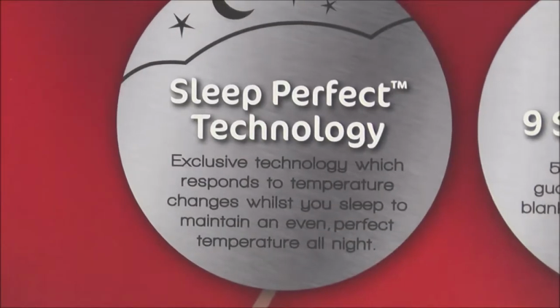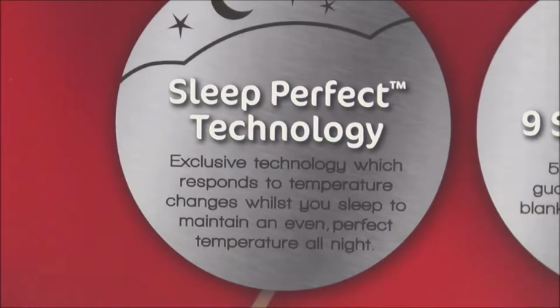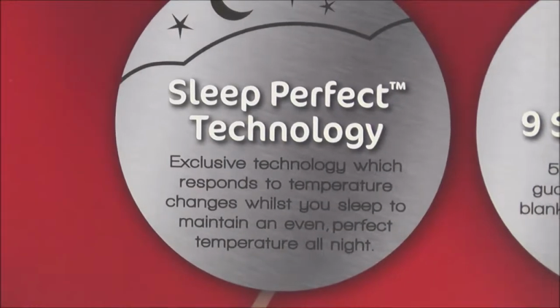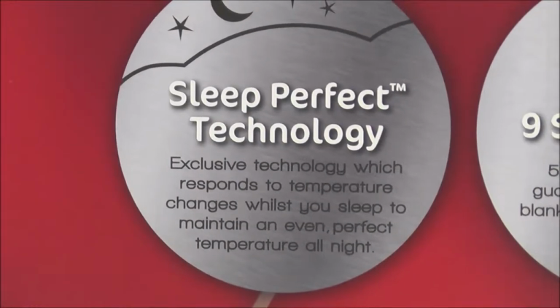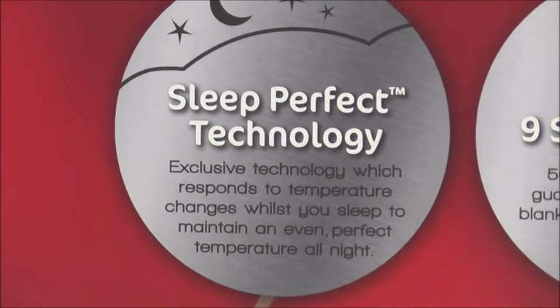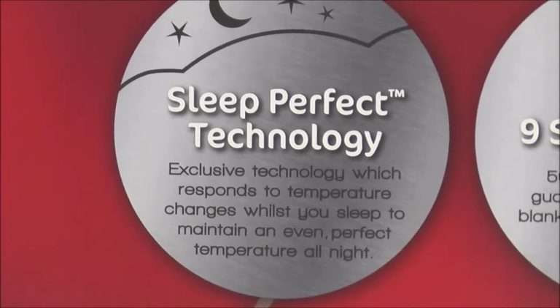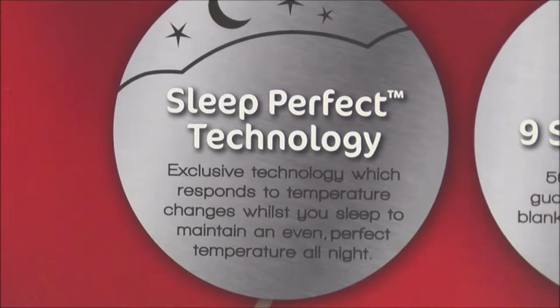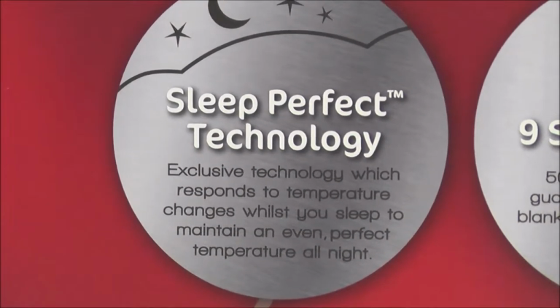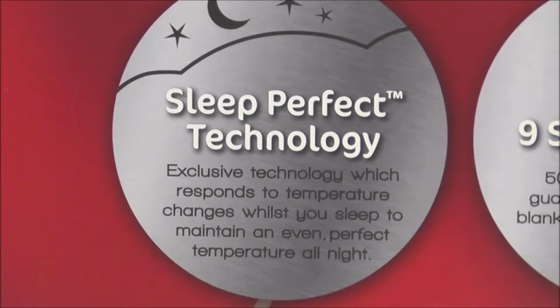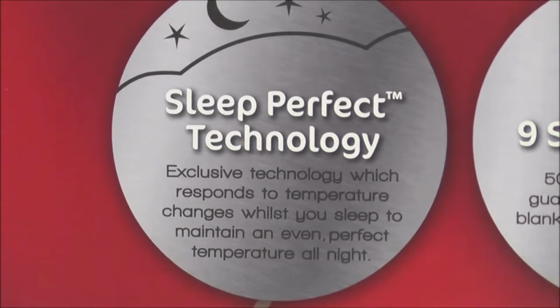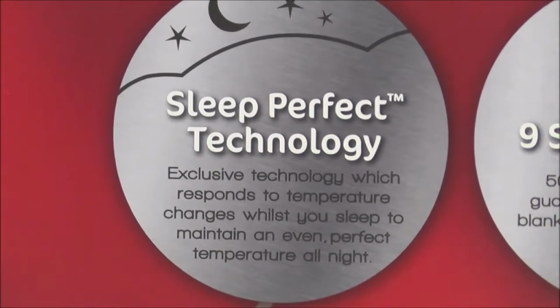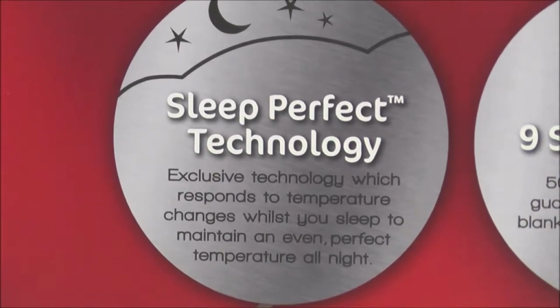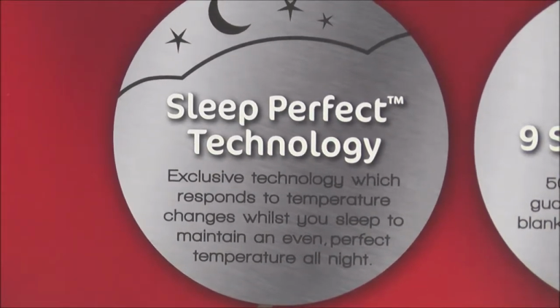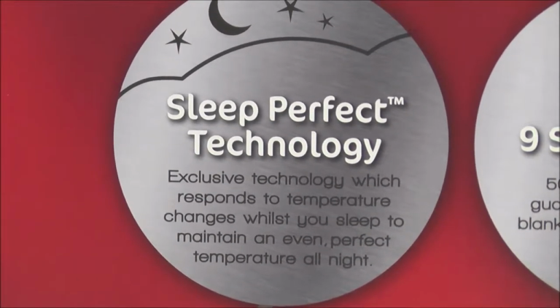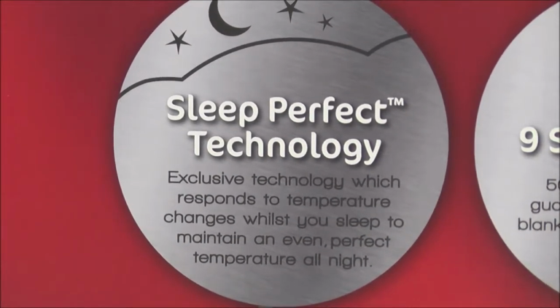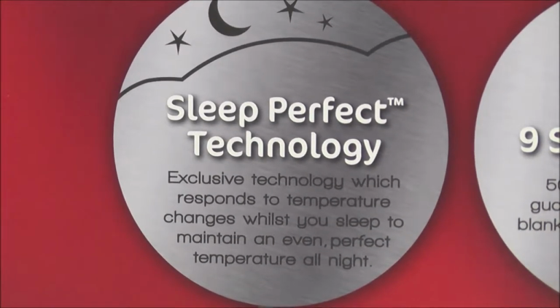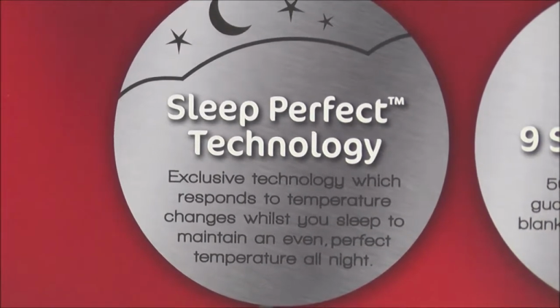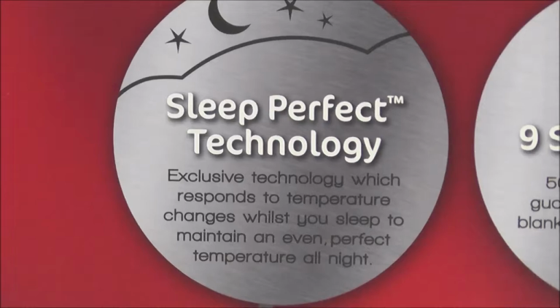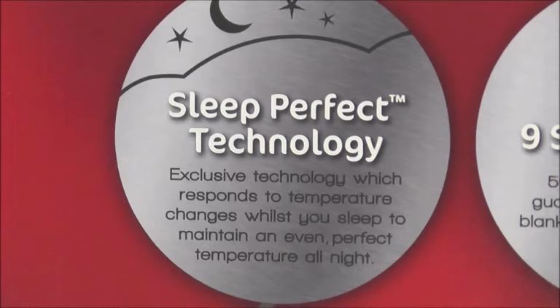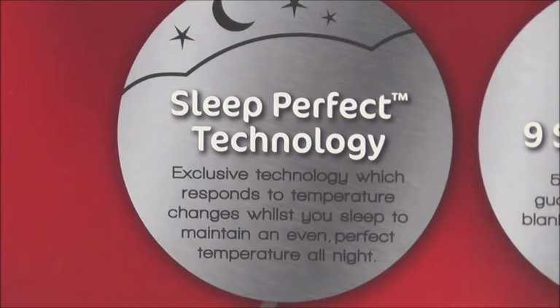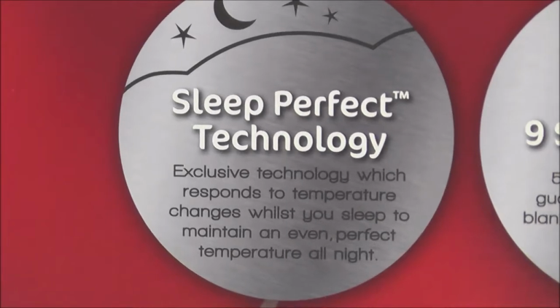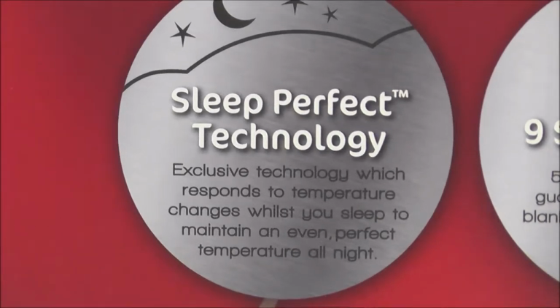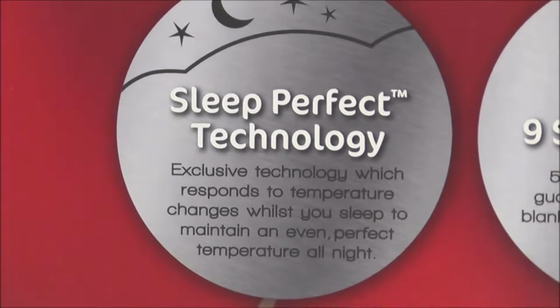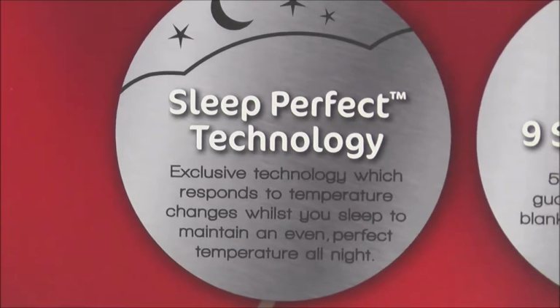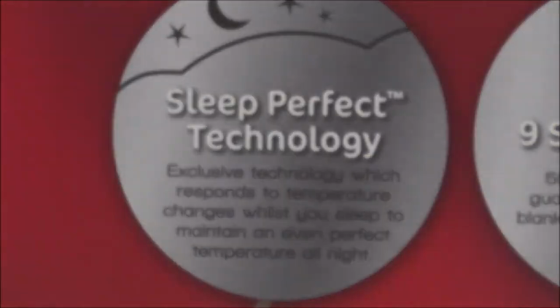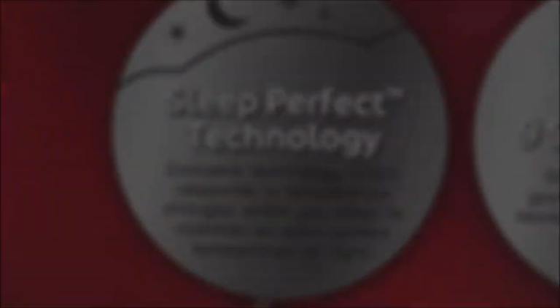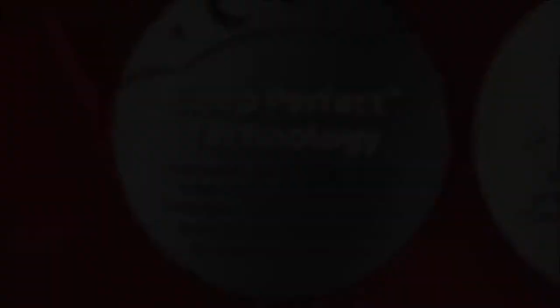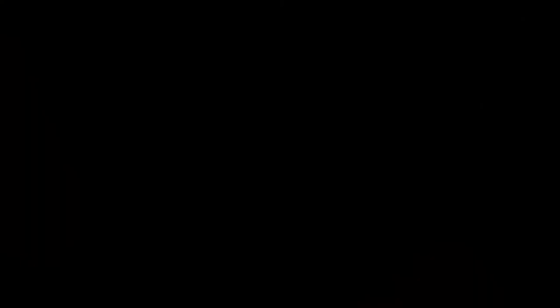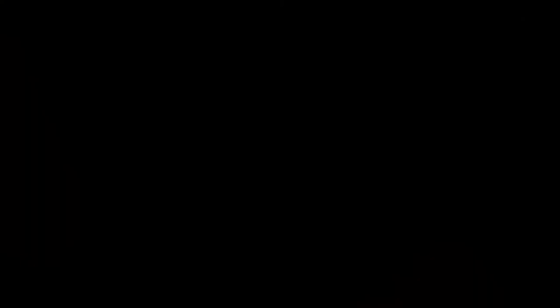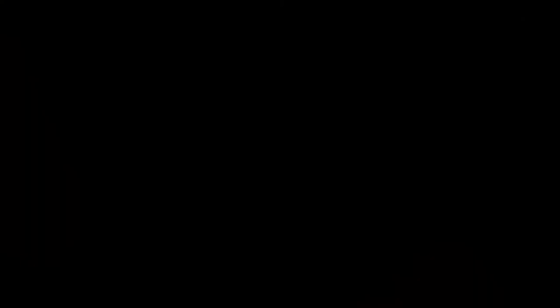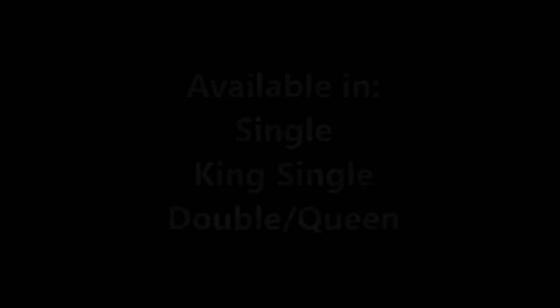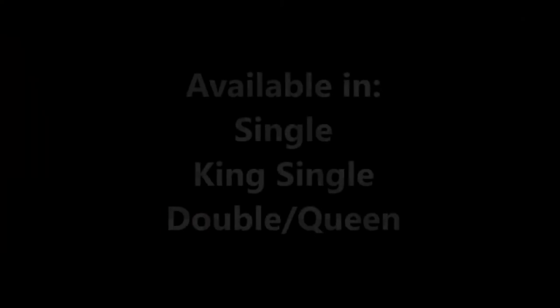It's technology which senses changes in the room and body temperature to automatically adjust the blanket's temperature to maintain your selected heat setting.